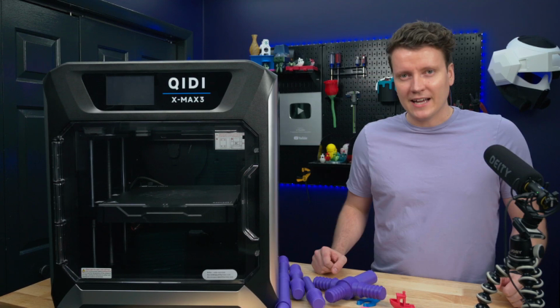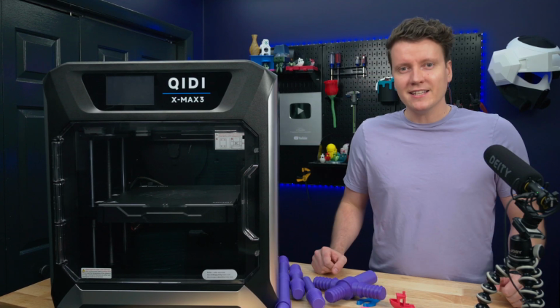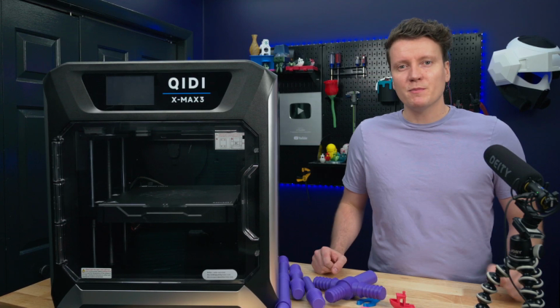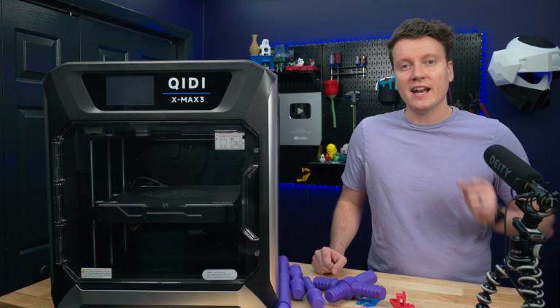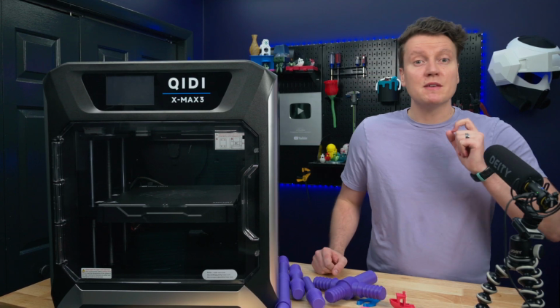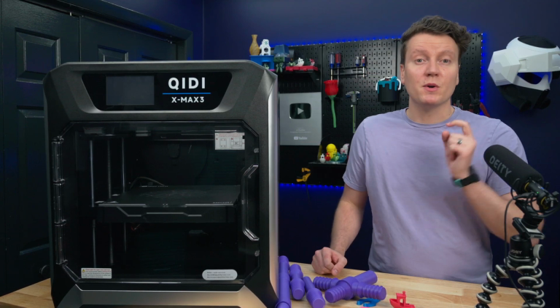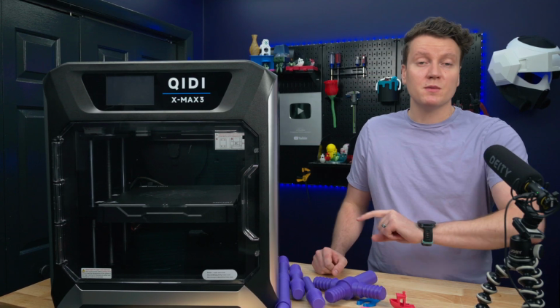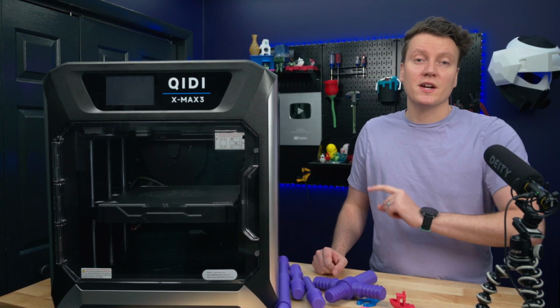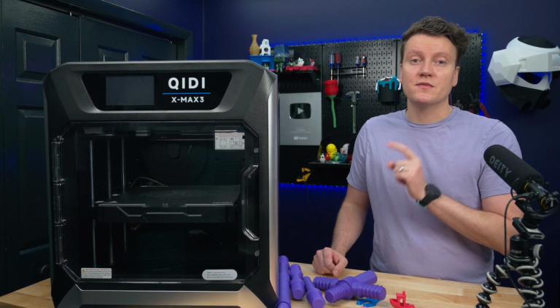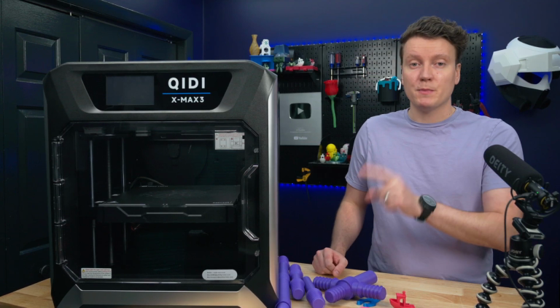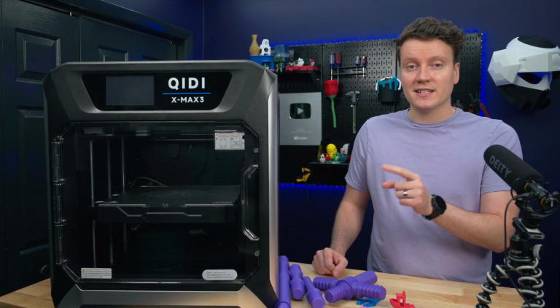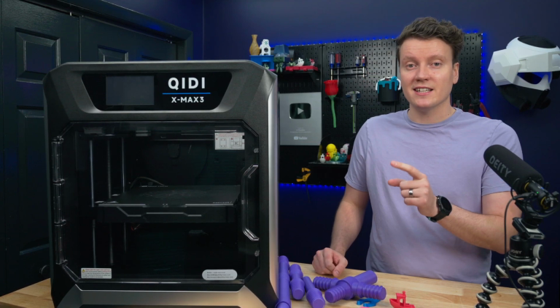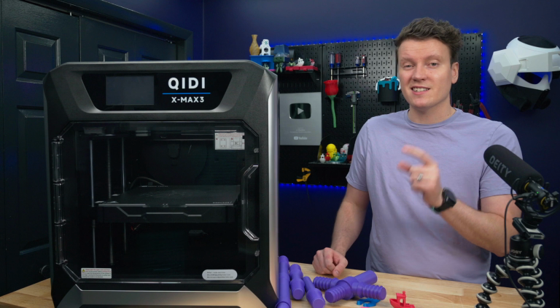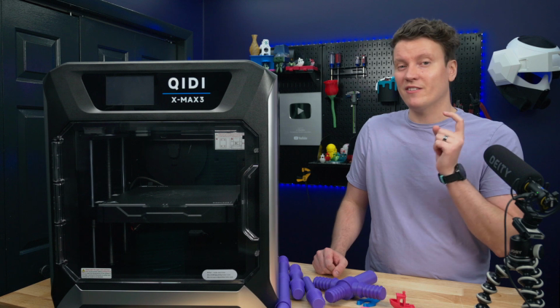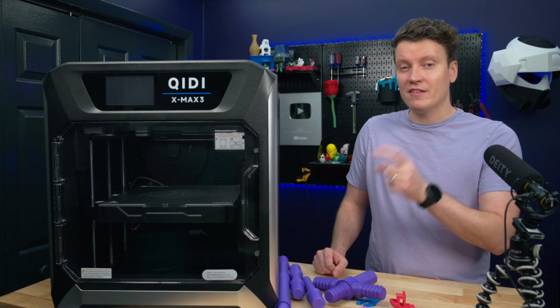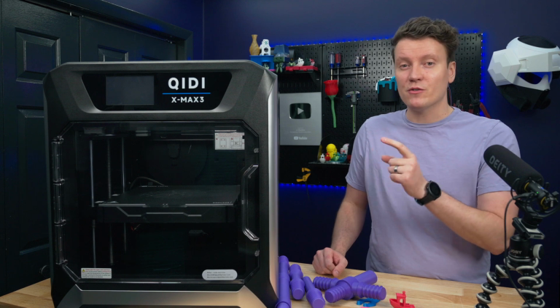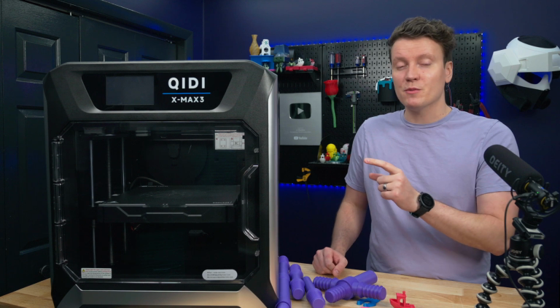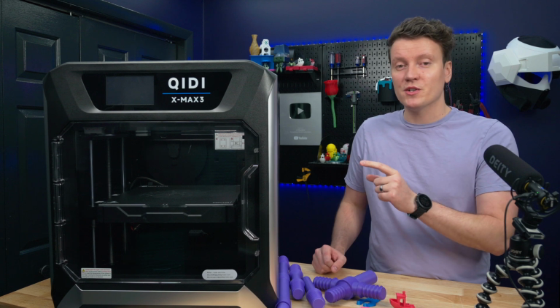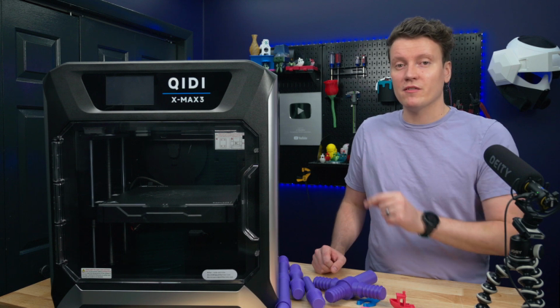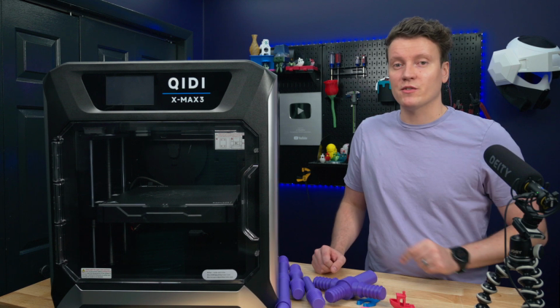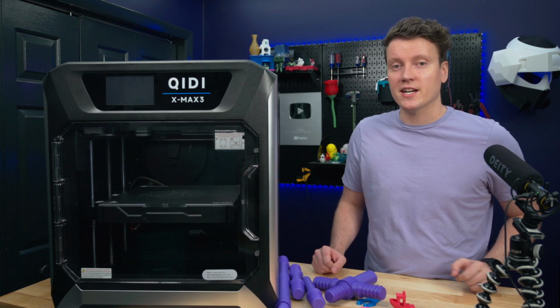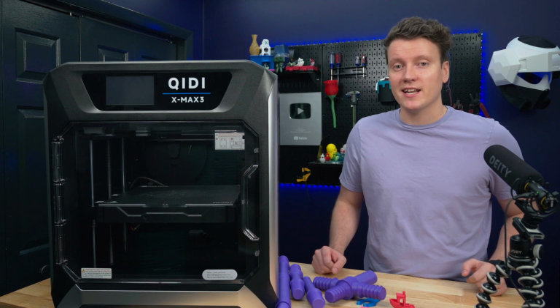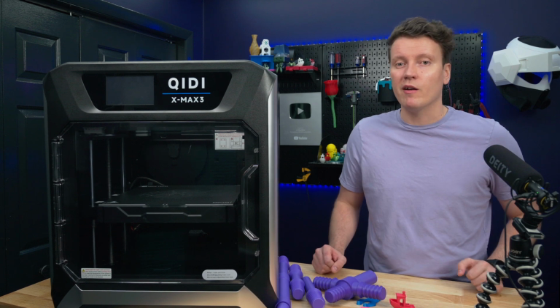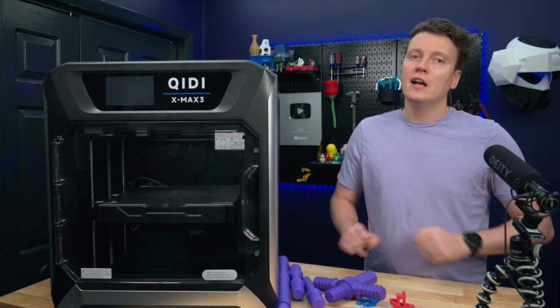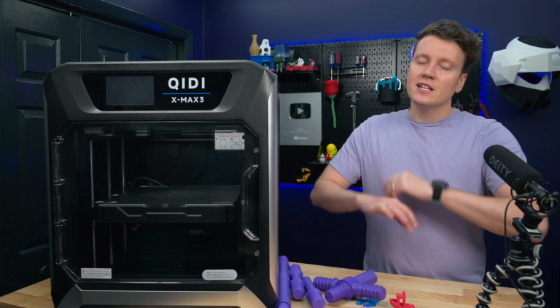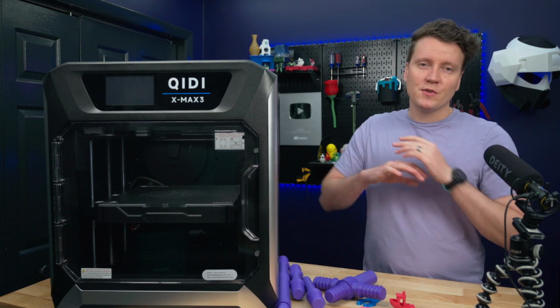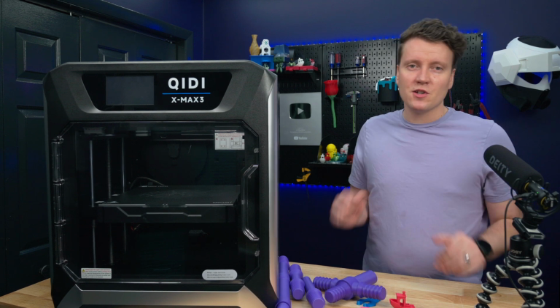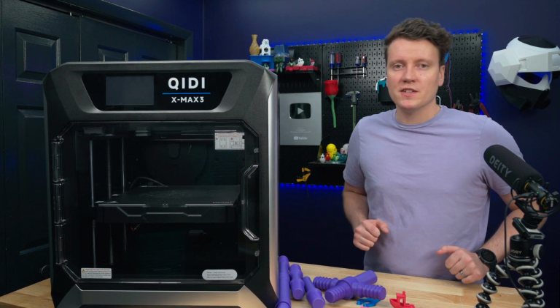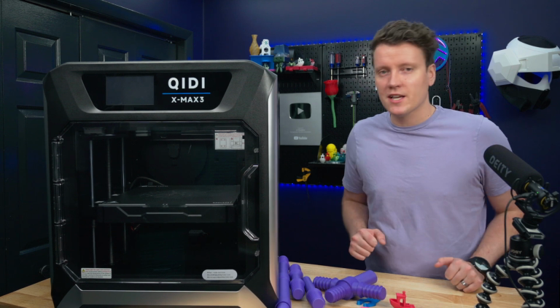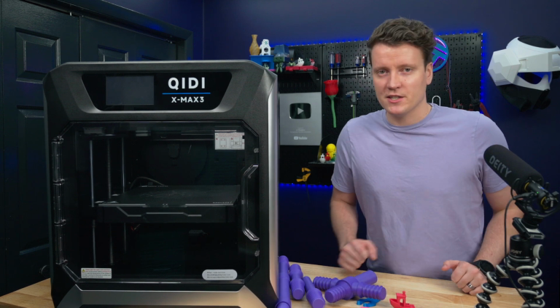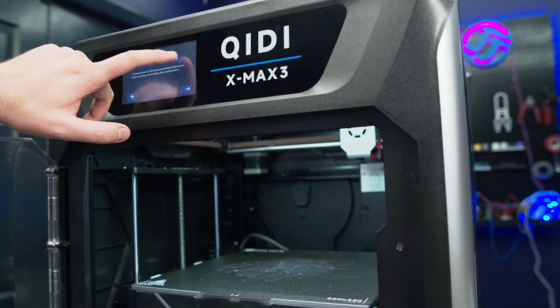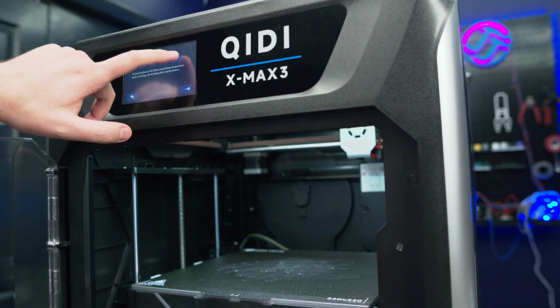I think this might have the most impressive specs list of any 3D printer I've ever checked out, so first off, let's cover the specs.